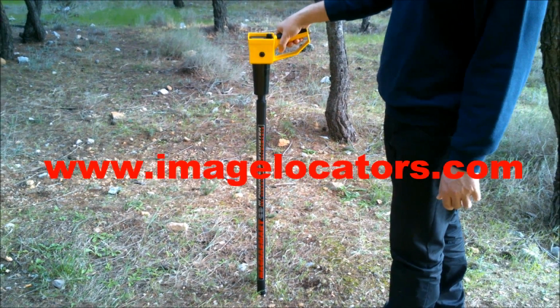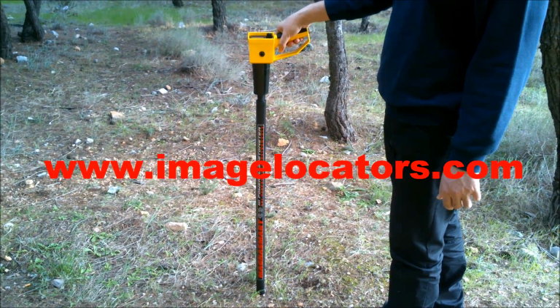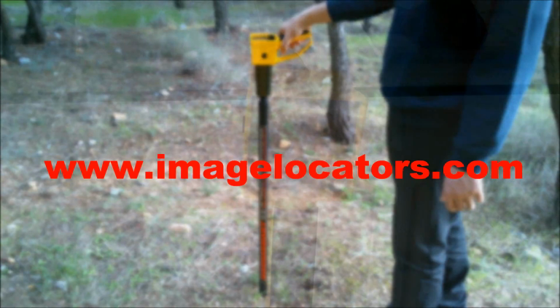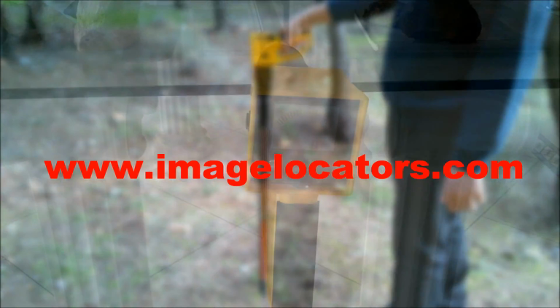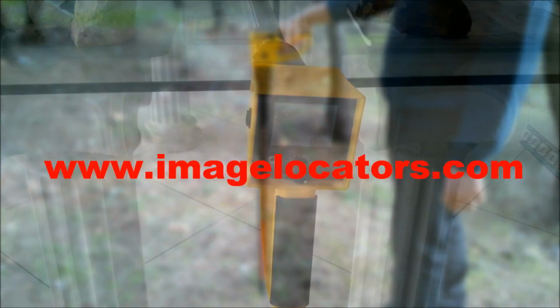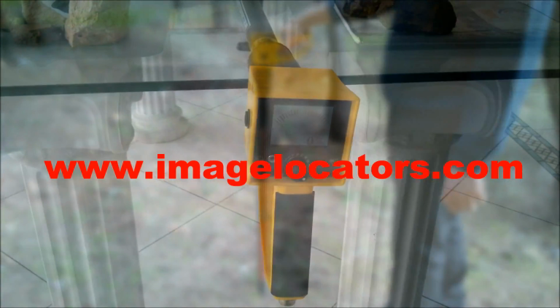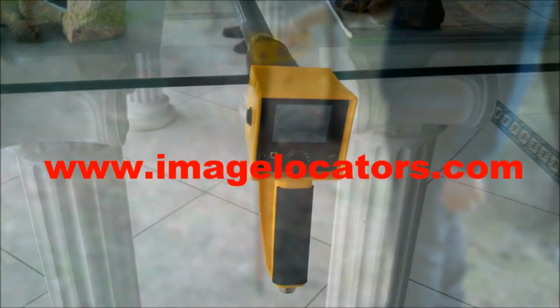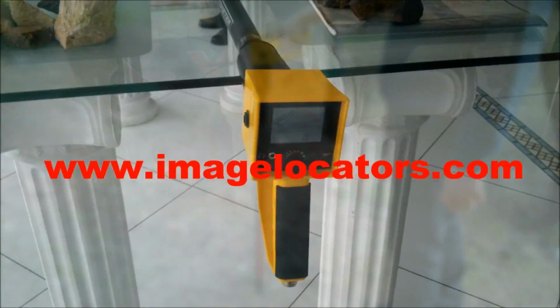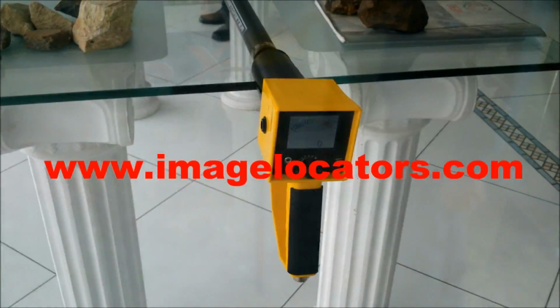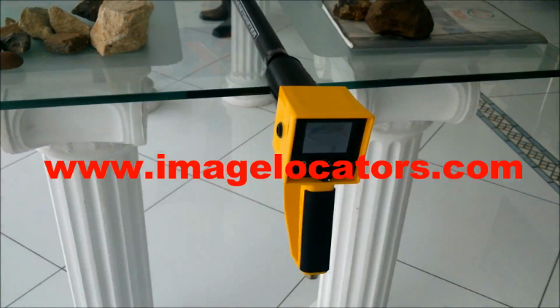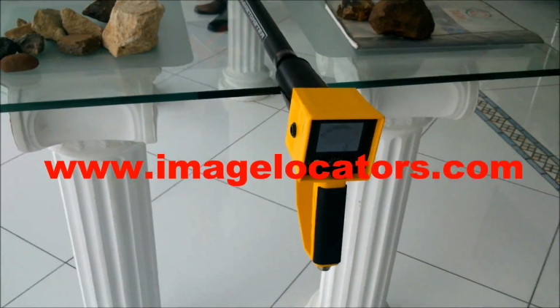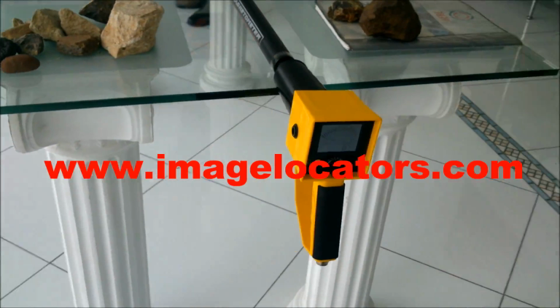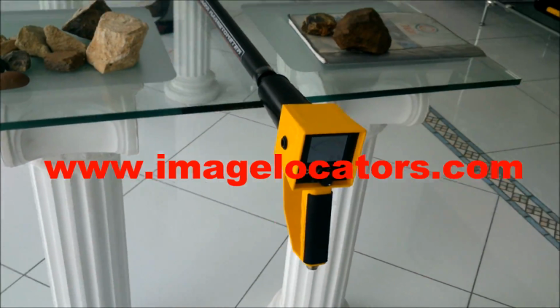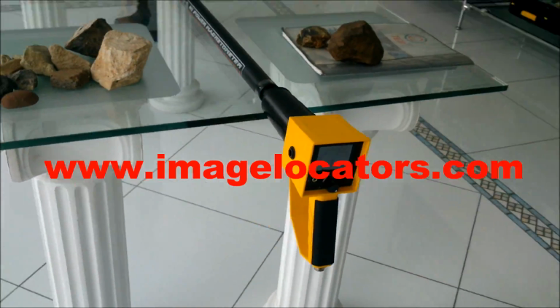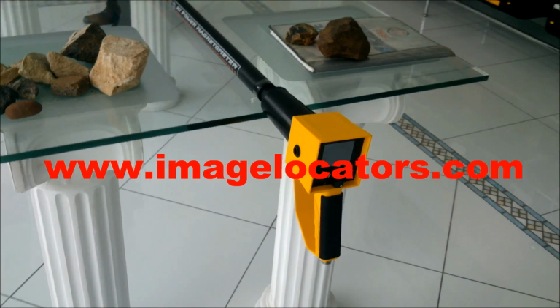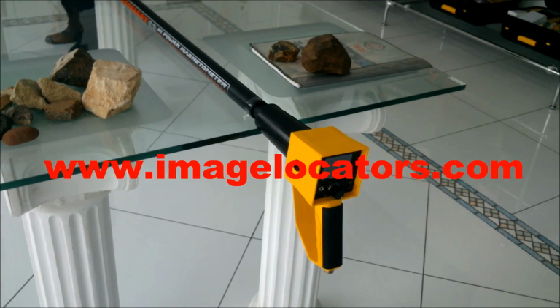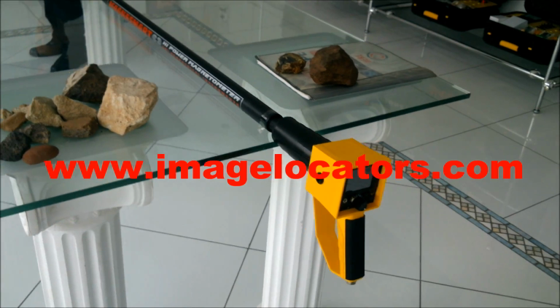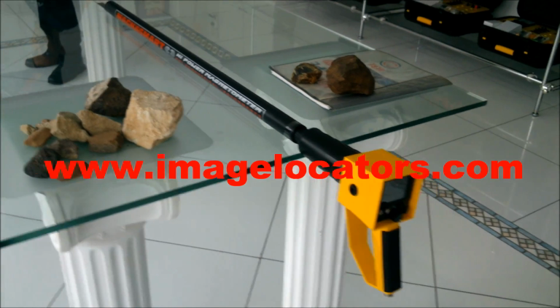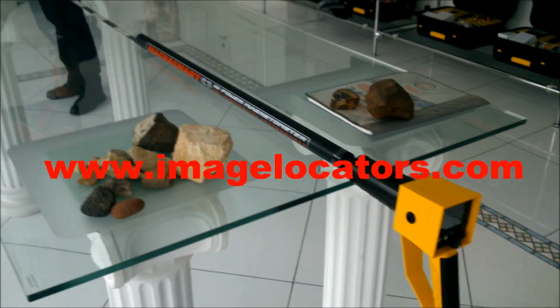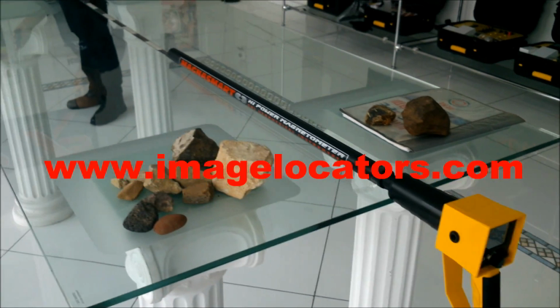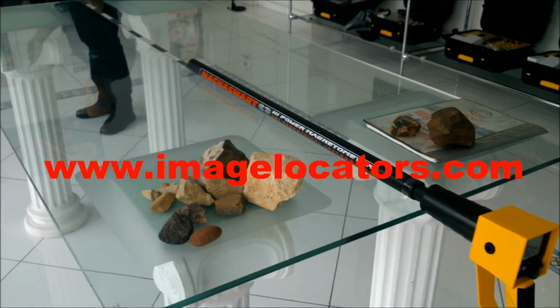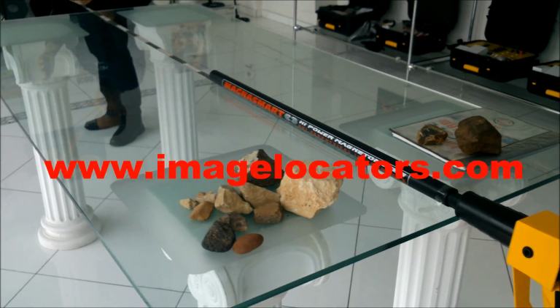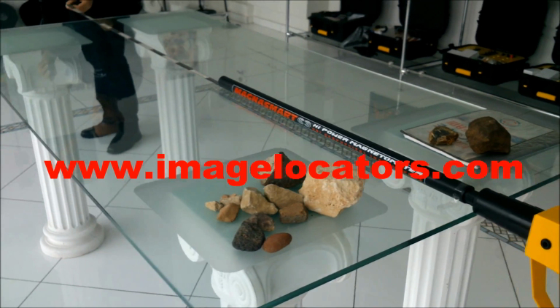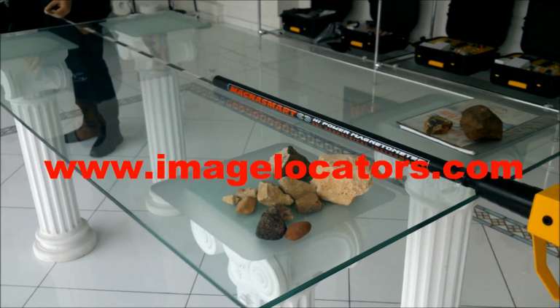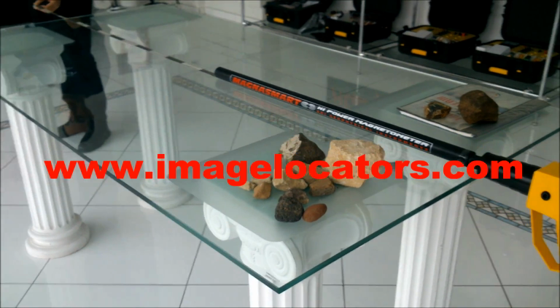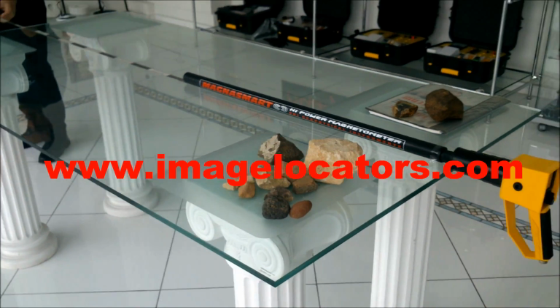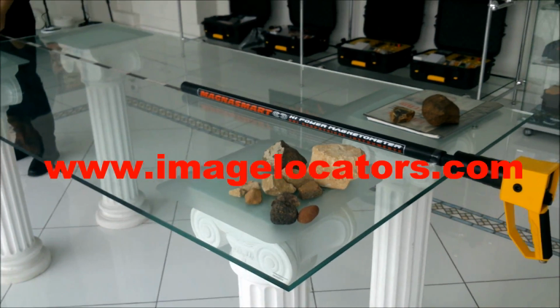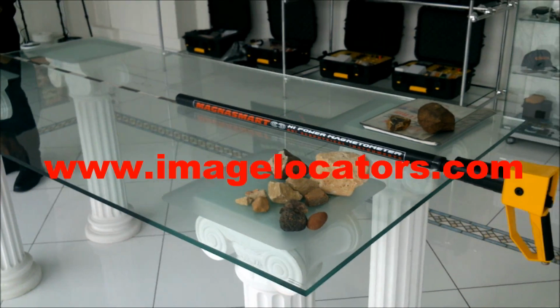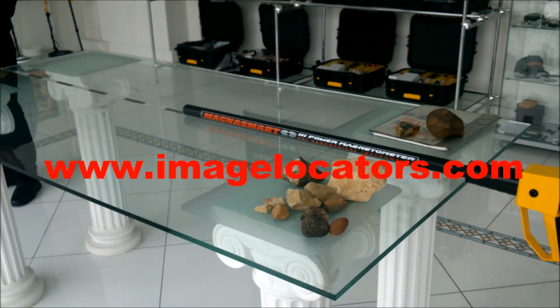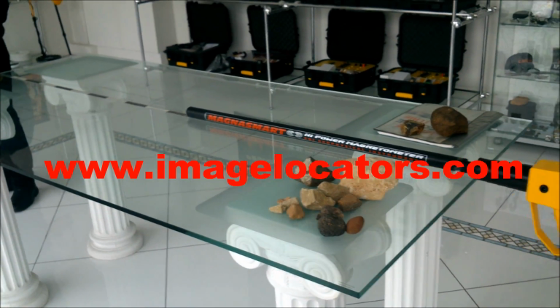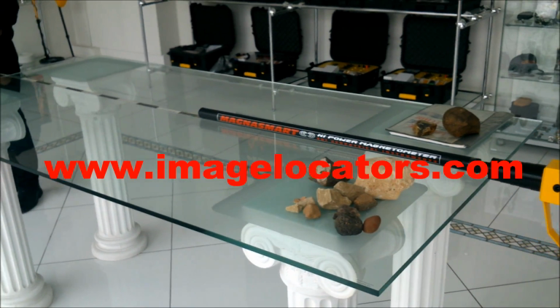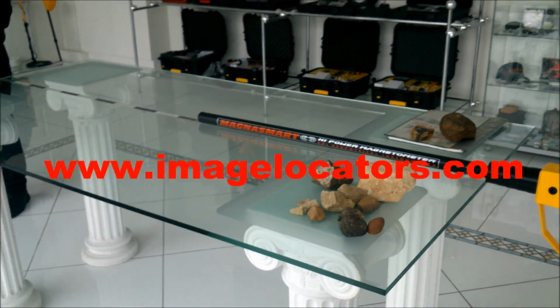More depth. Compare MagnusMart against magnetometers costing four times the price.